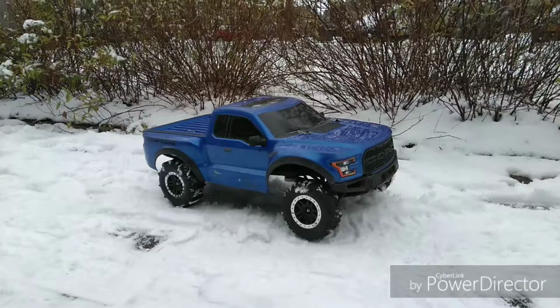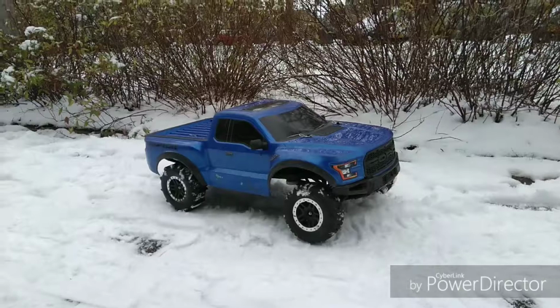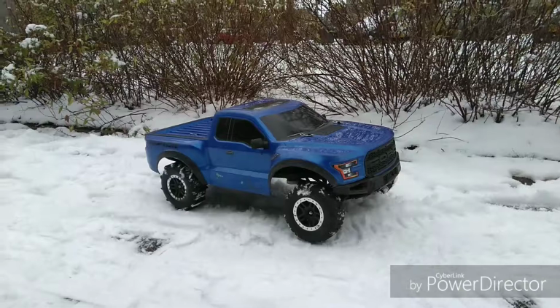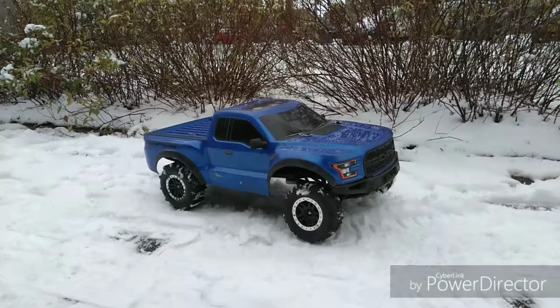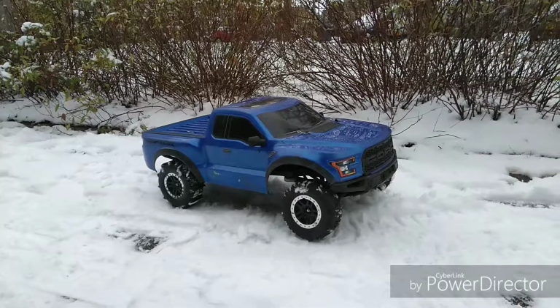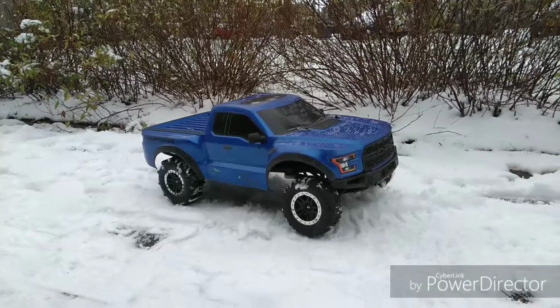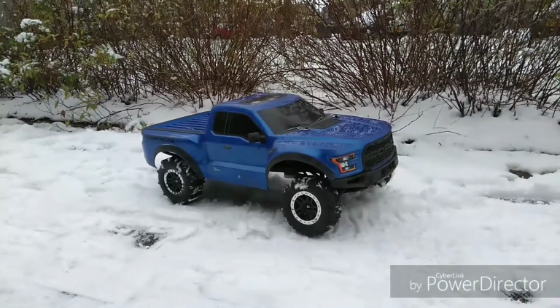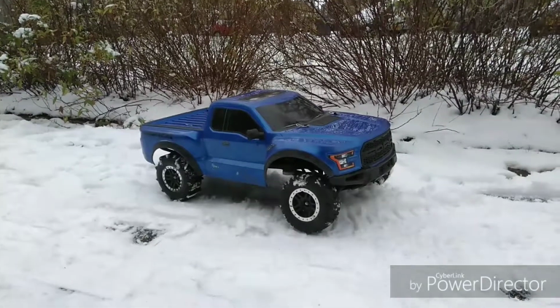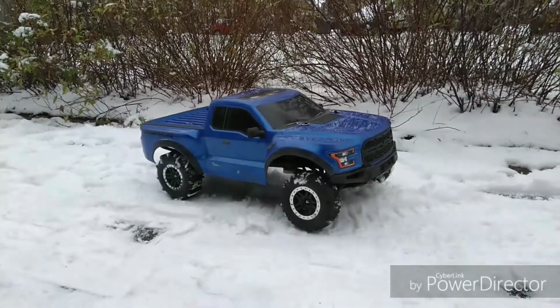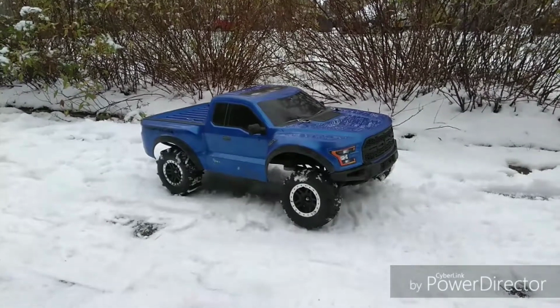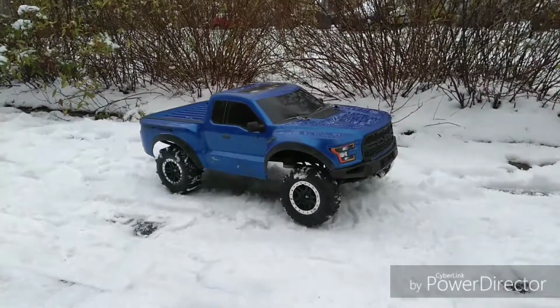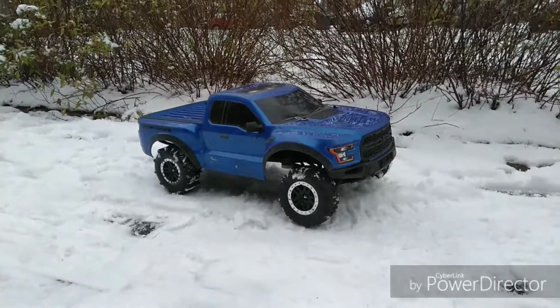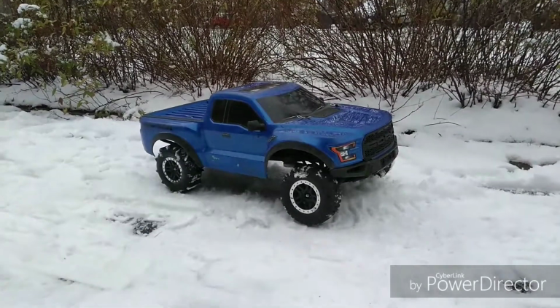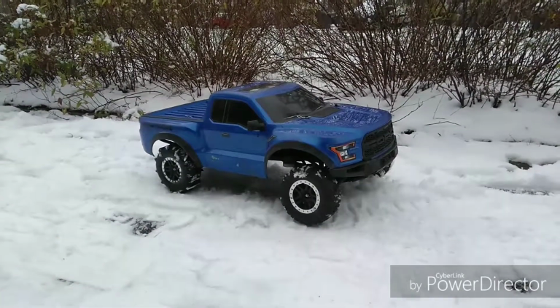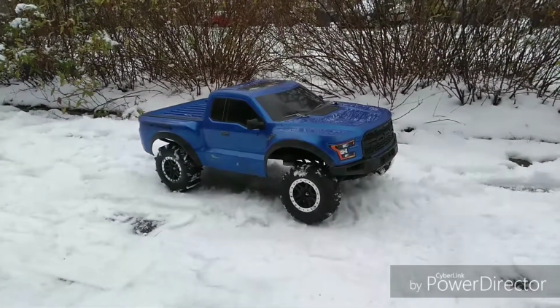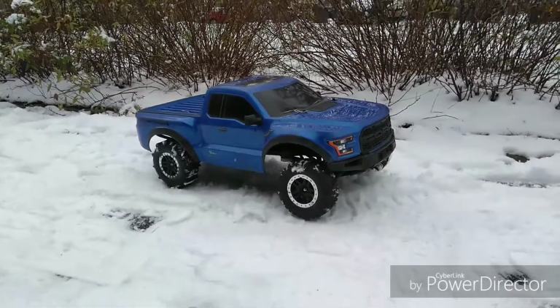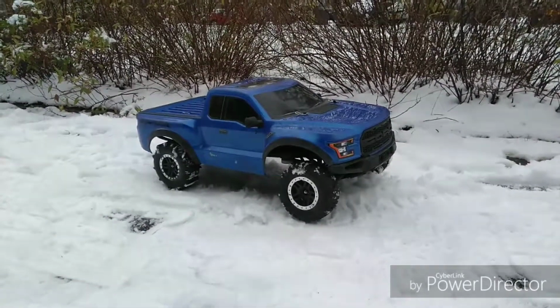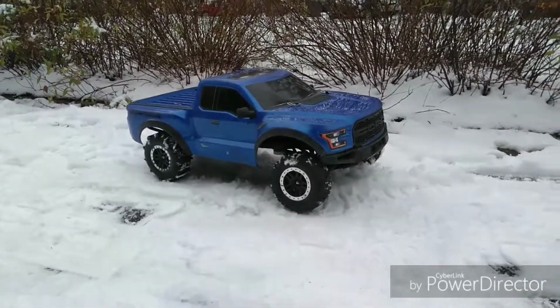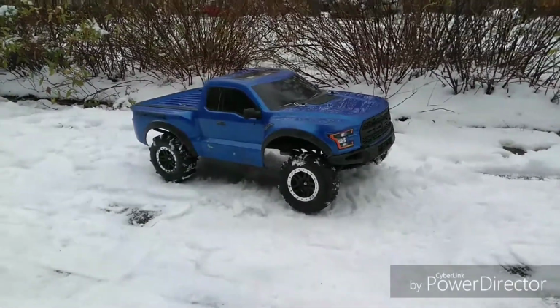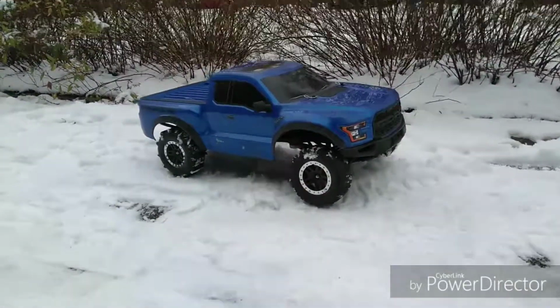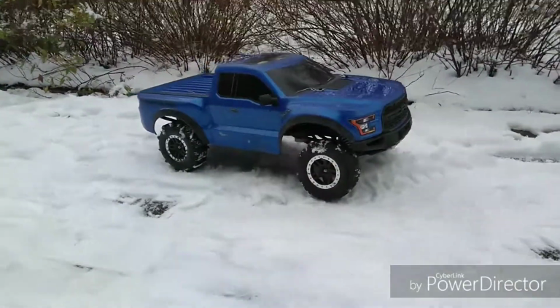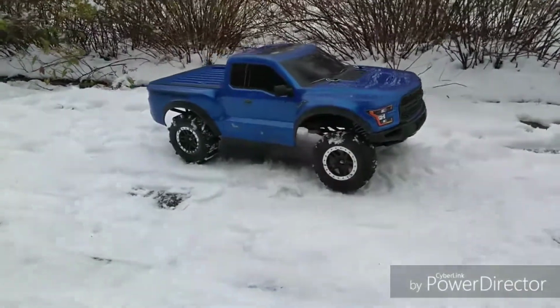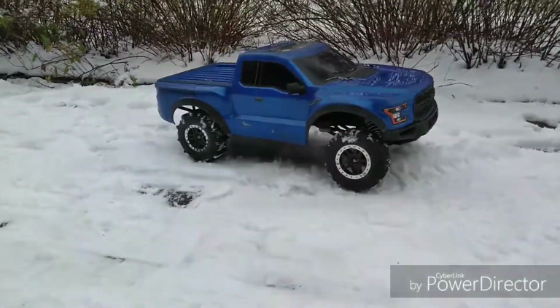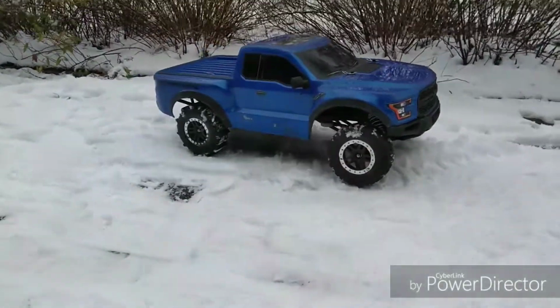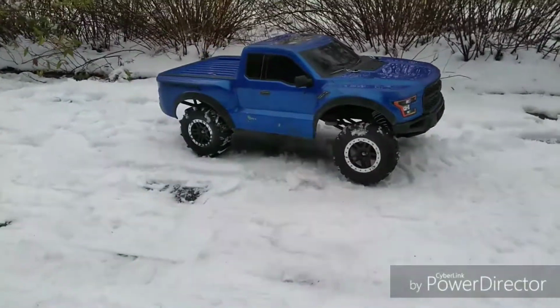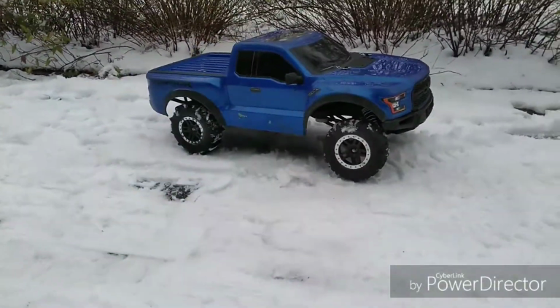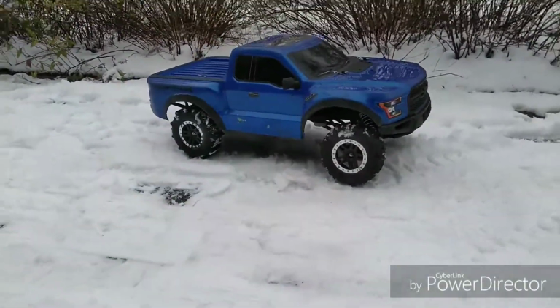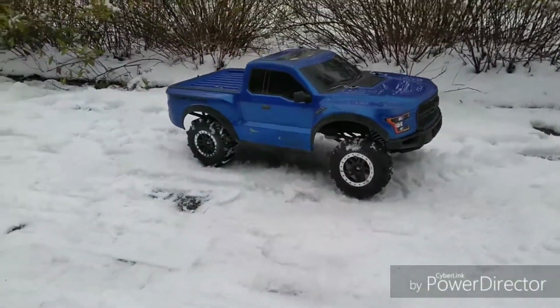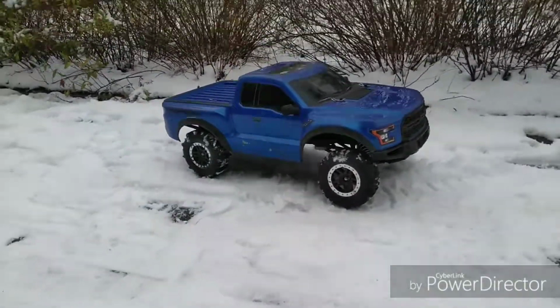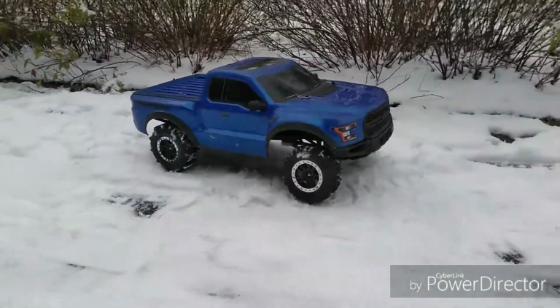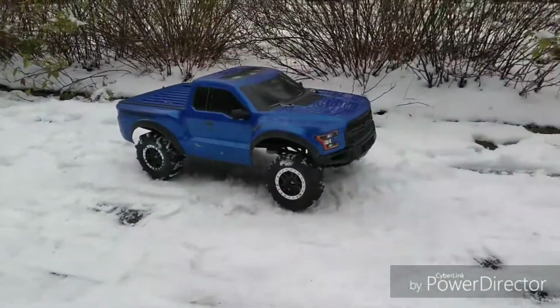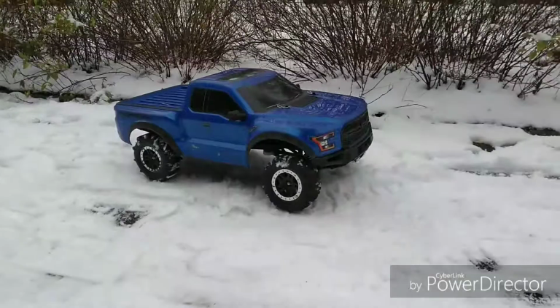Hello guys, today I'm out with my Traxxas Raptor with my pedal tires on. Let's see how it does.